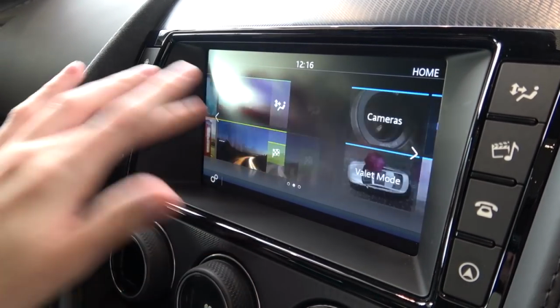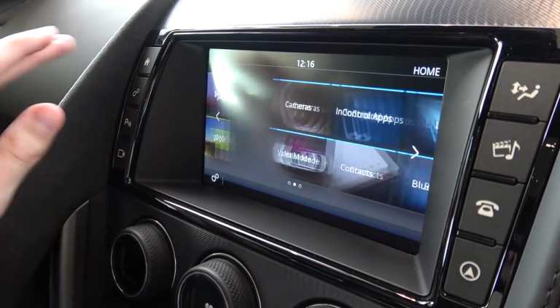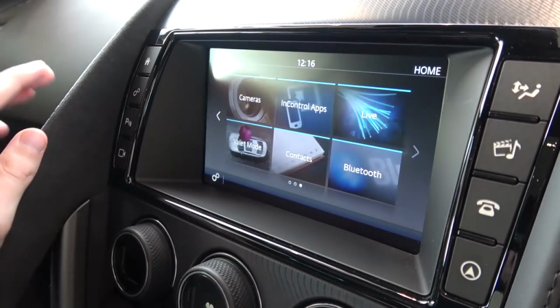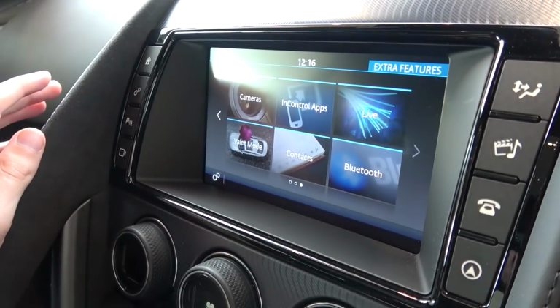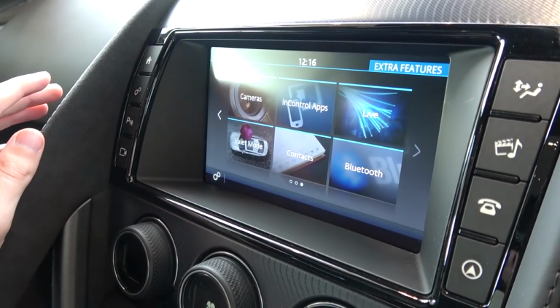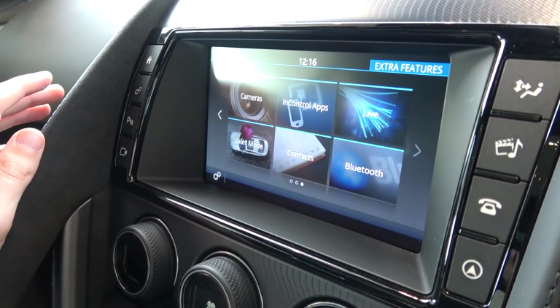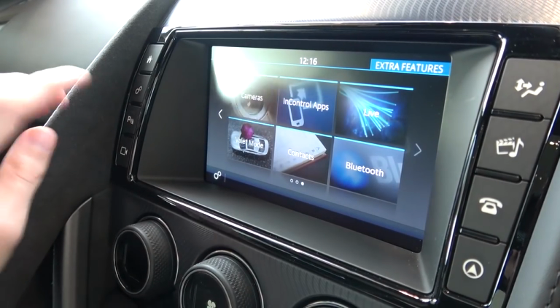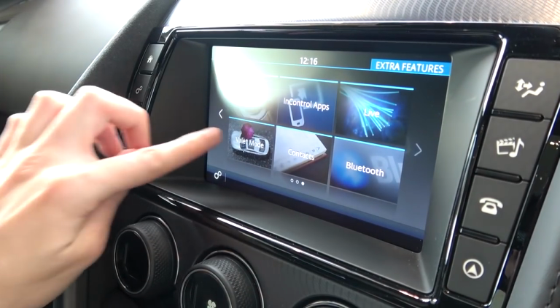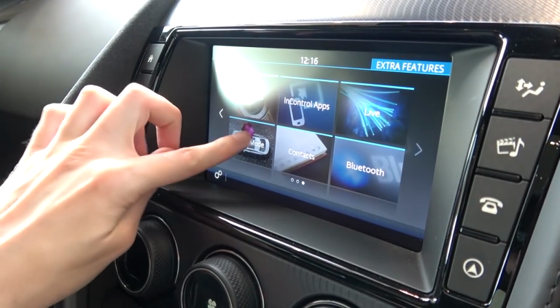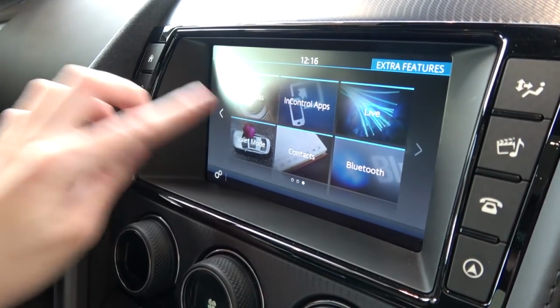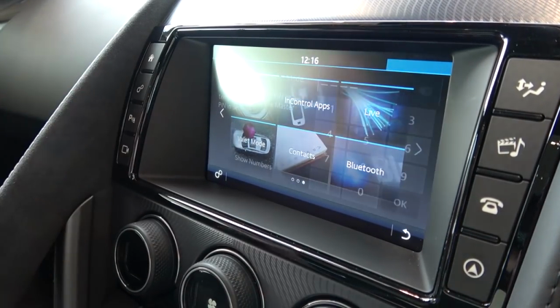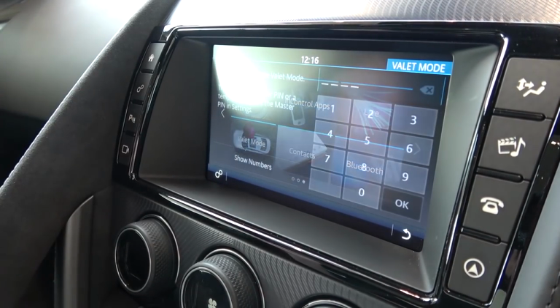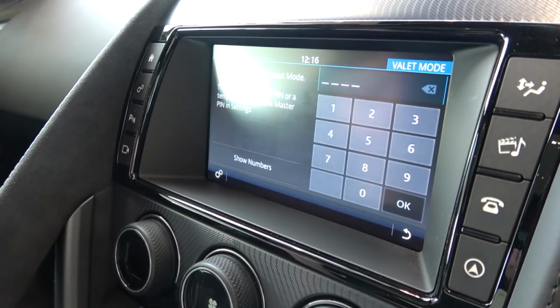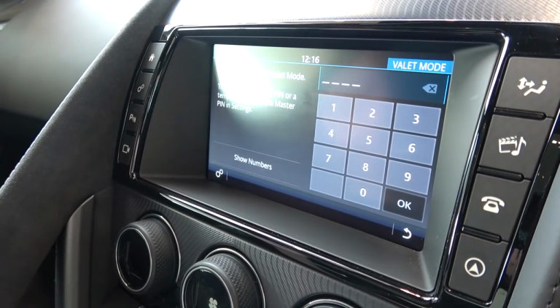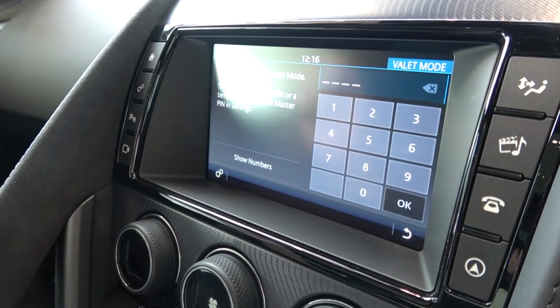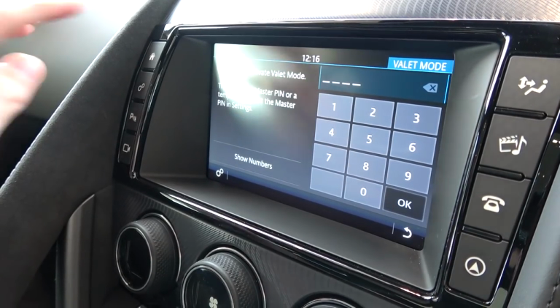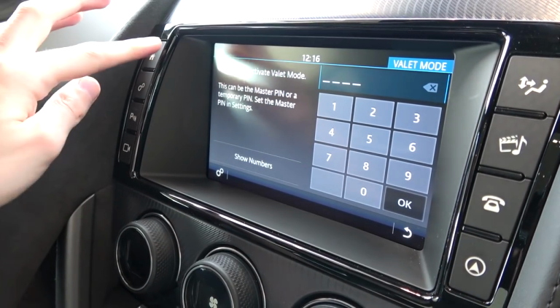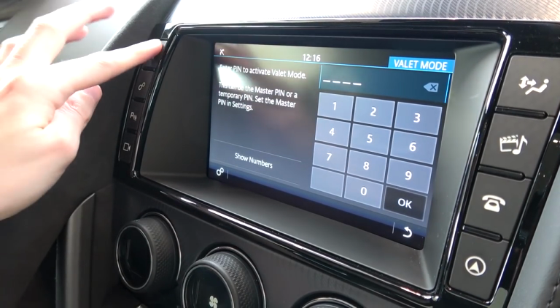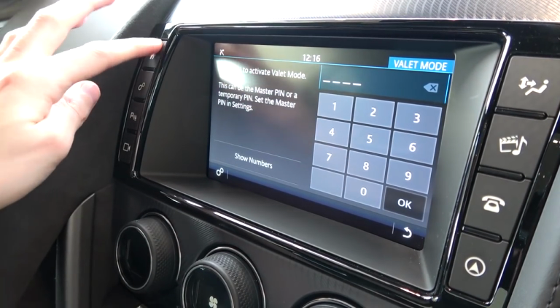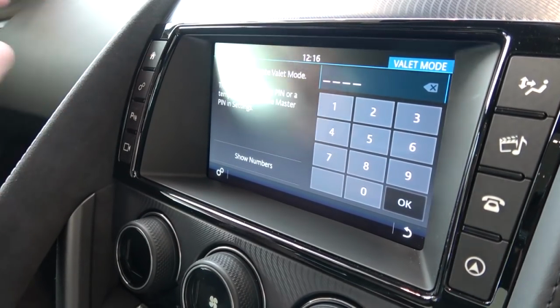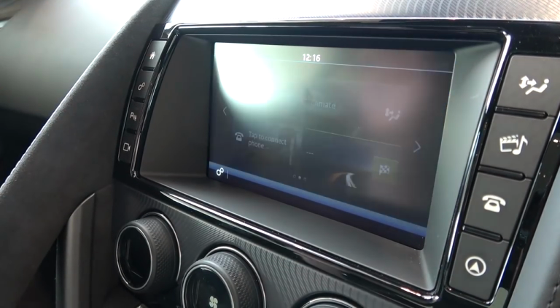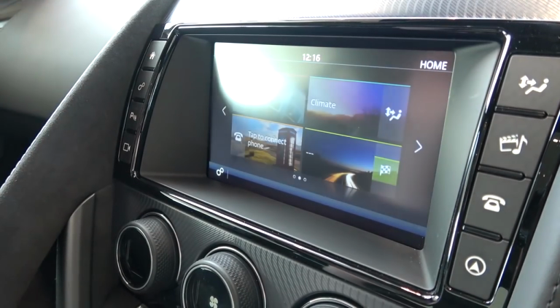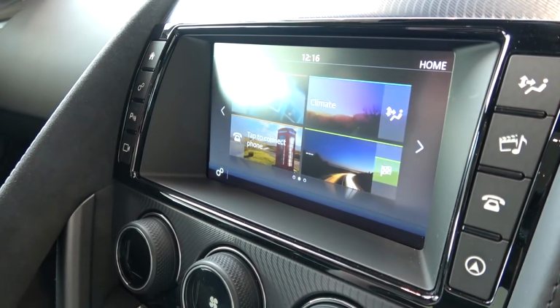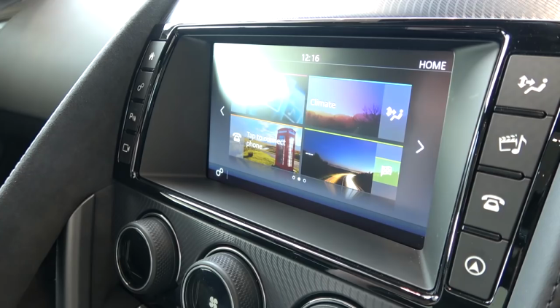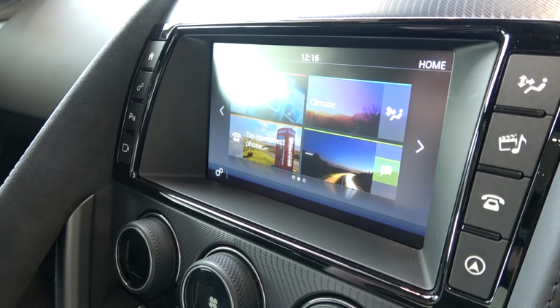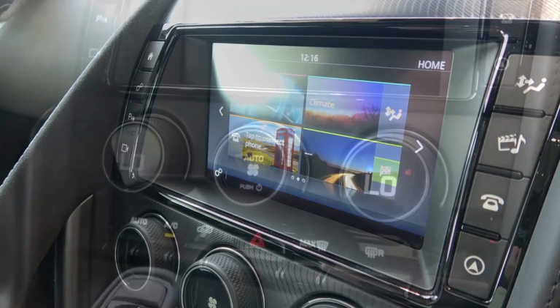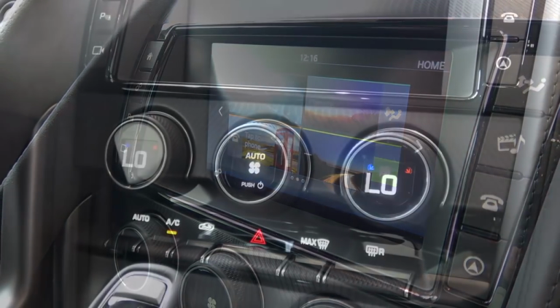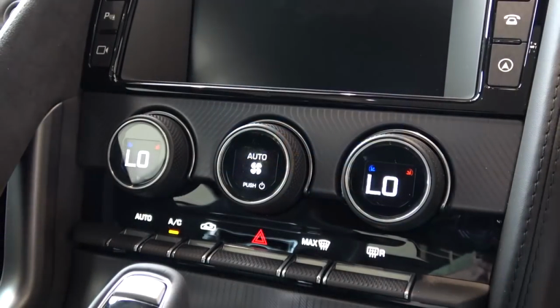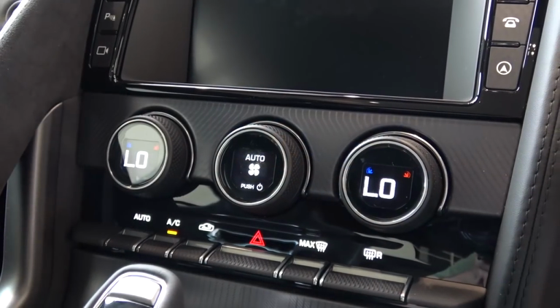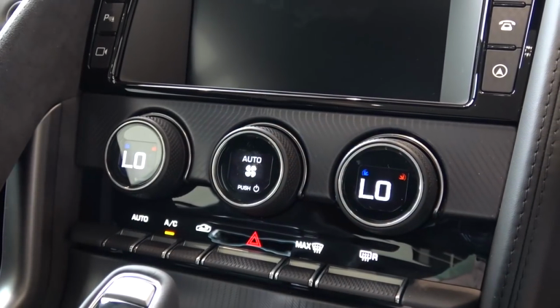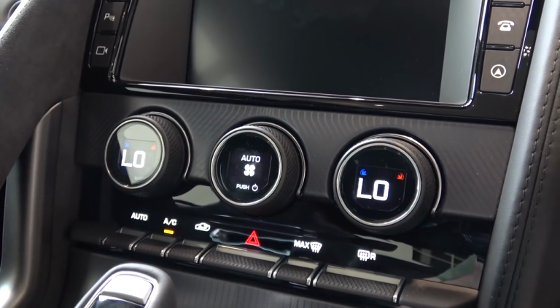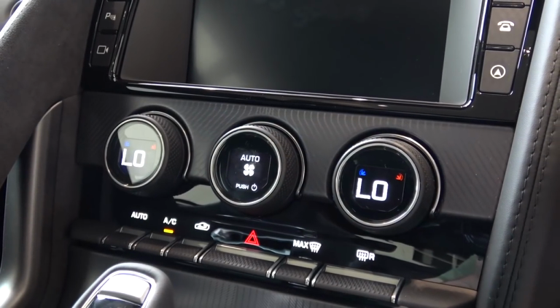Next is valet mode, which allows other users to drive the car but with a password-protected touchscreen, glove compartment, and rear boot.